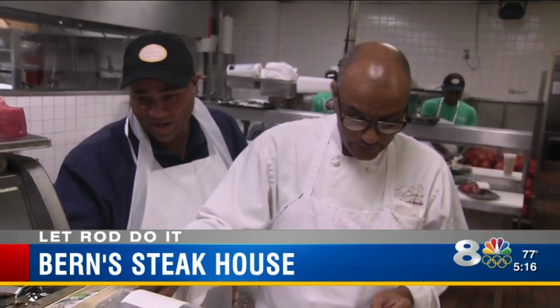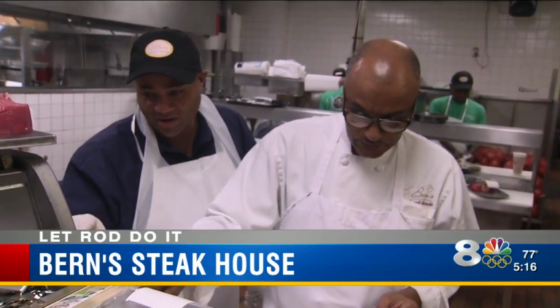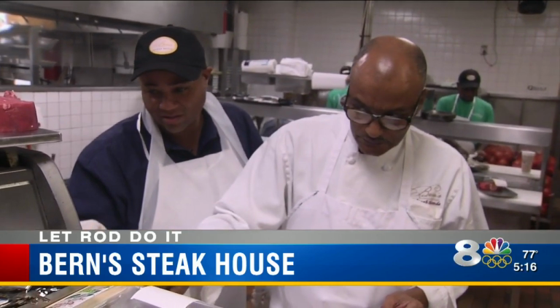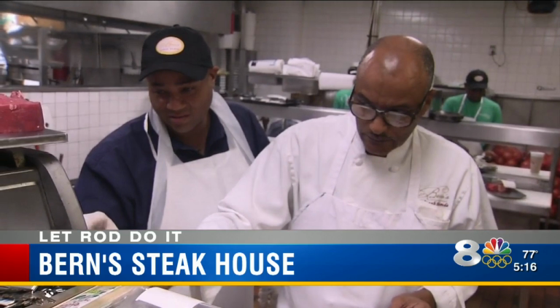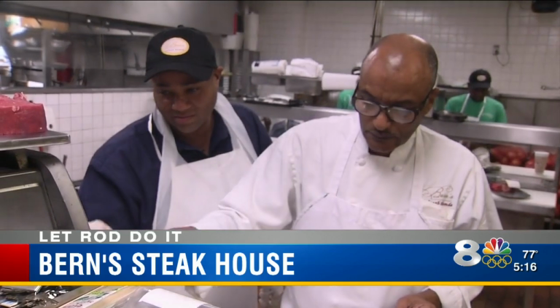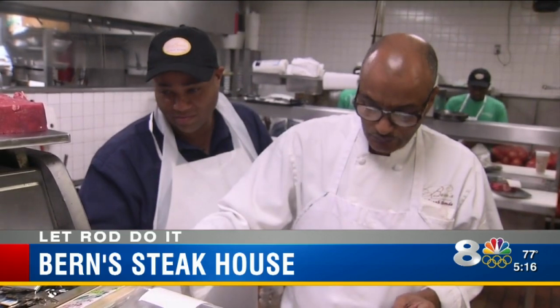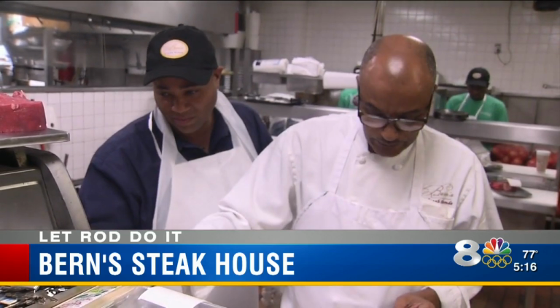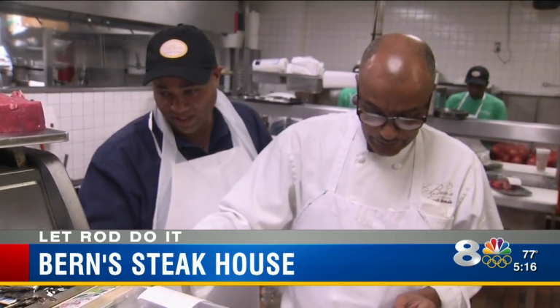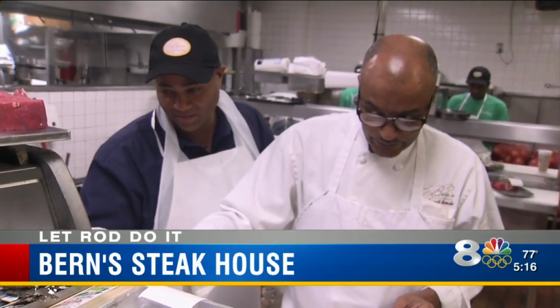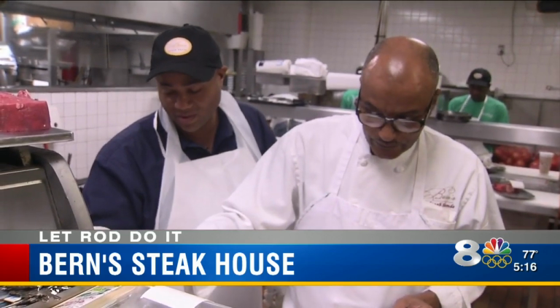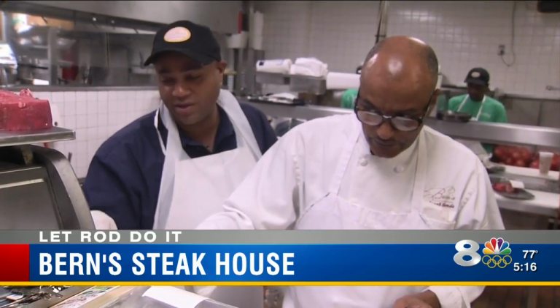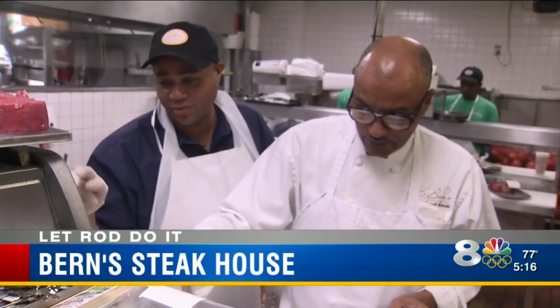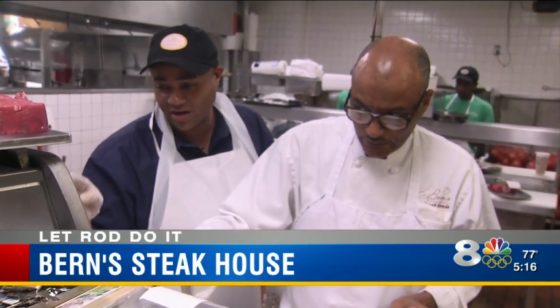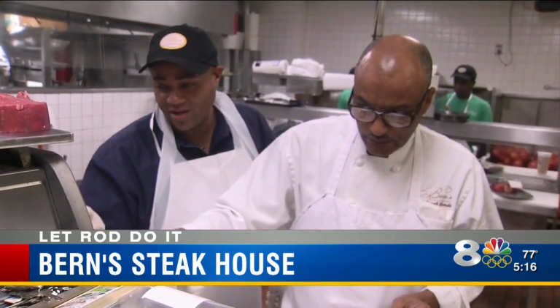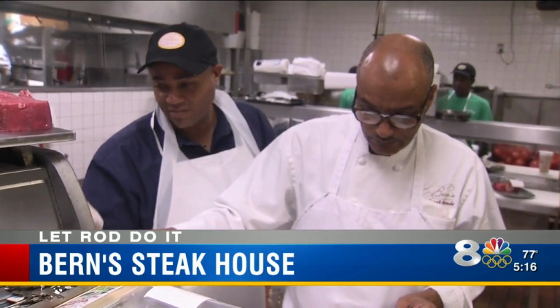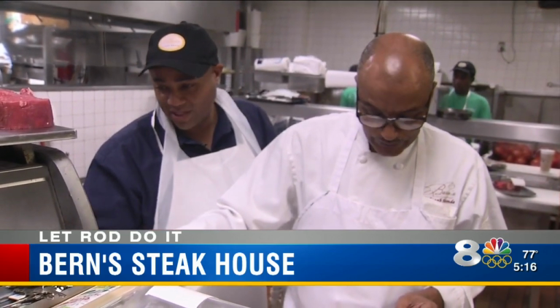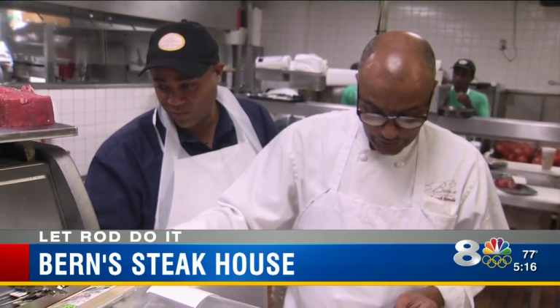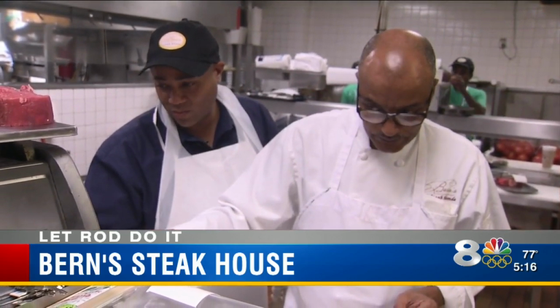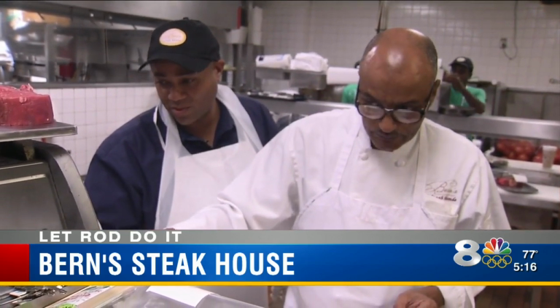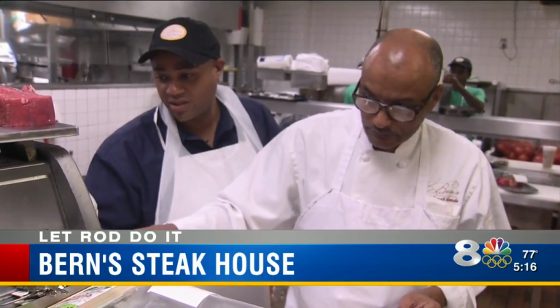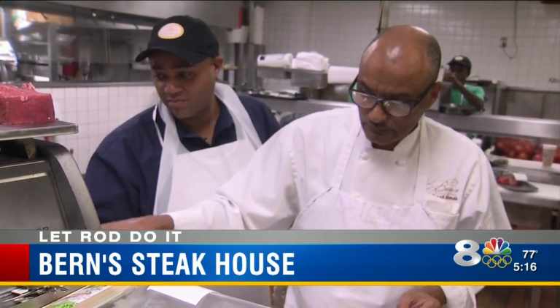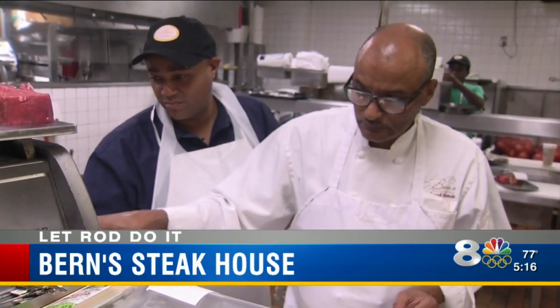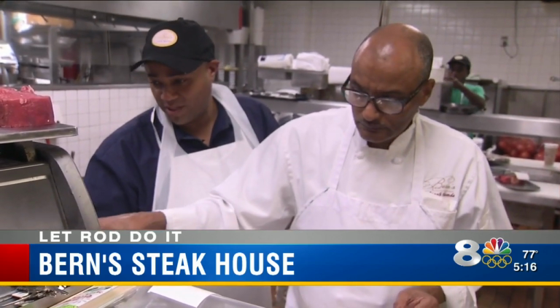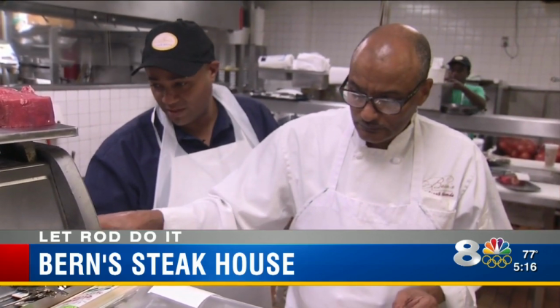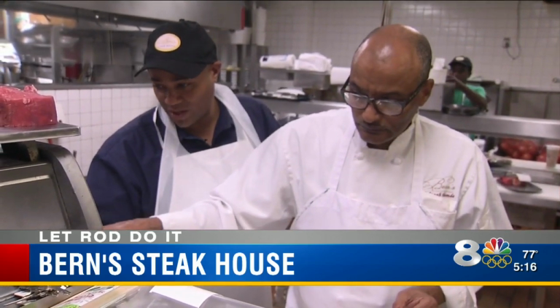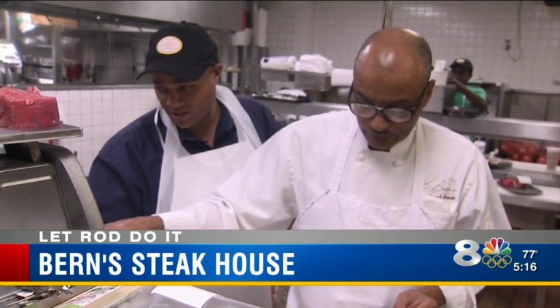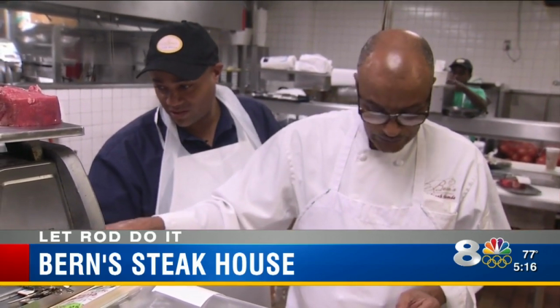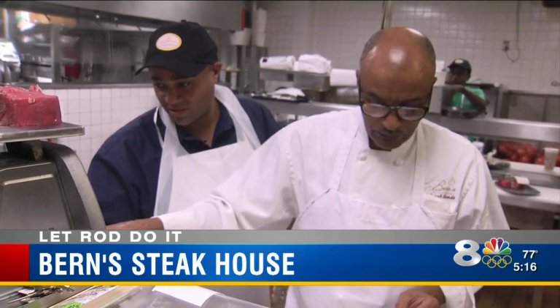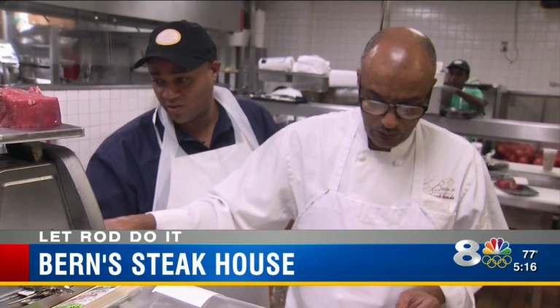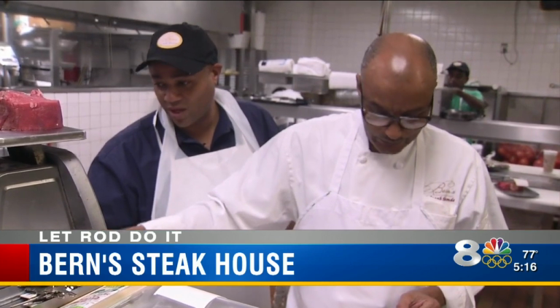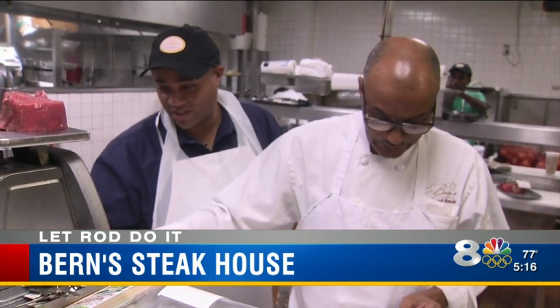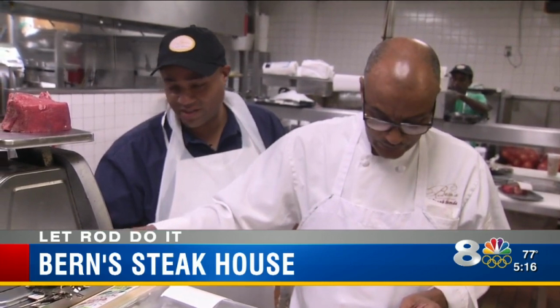Rare. Medium rare. Medium rare. Medium. Medium well. Medium well. Well done.